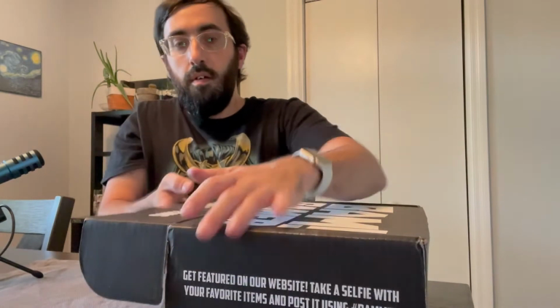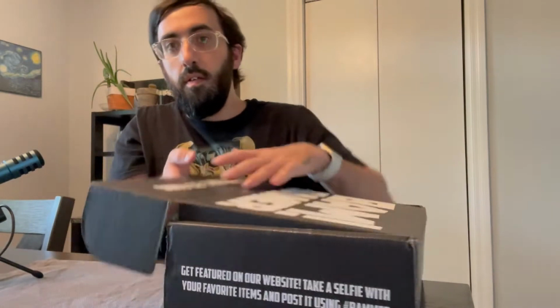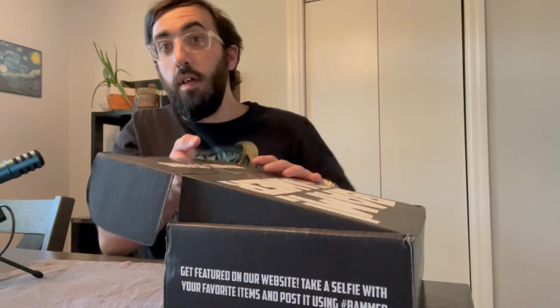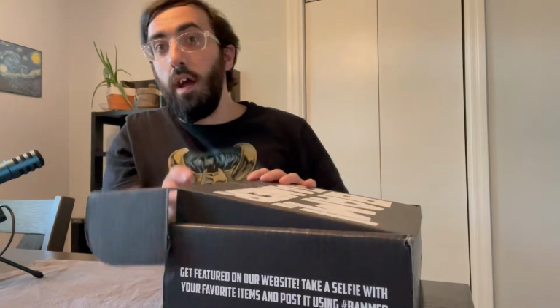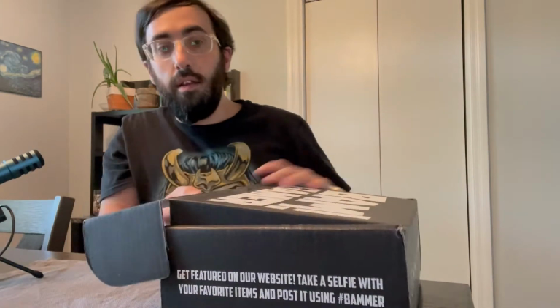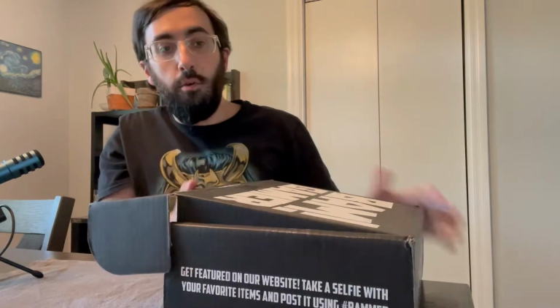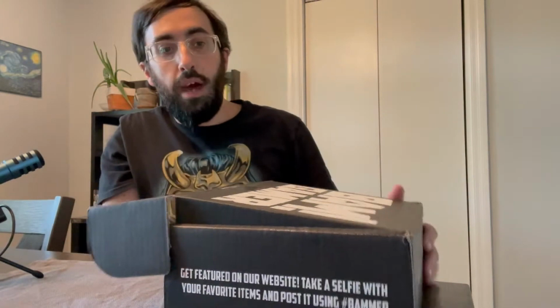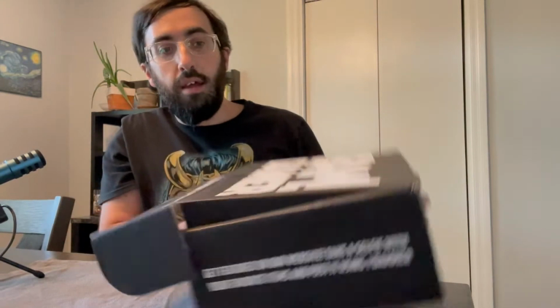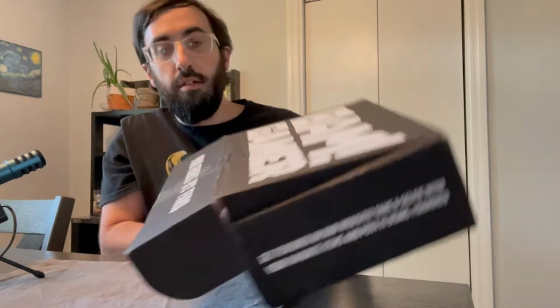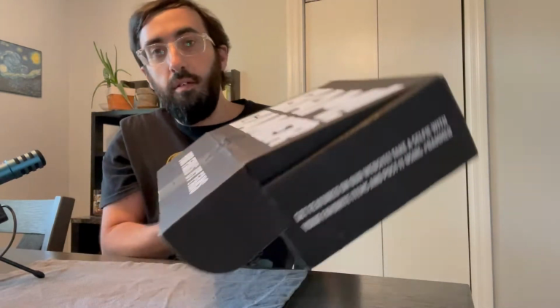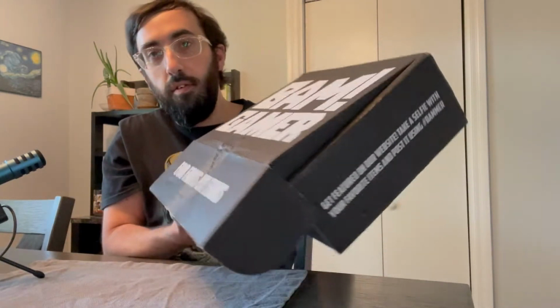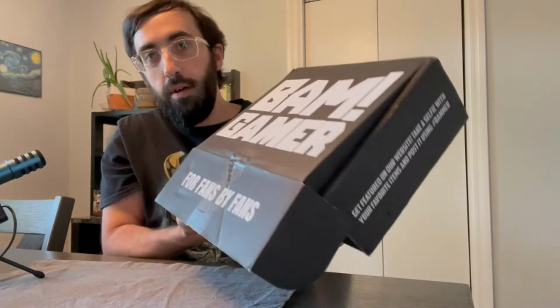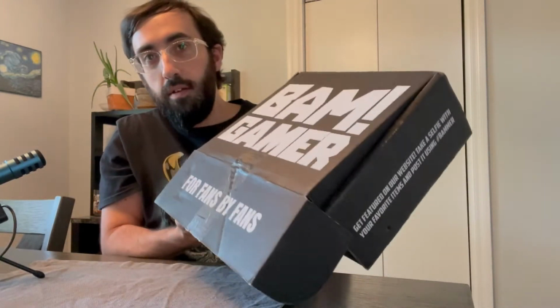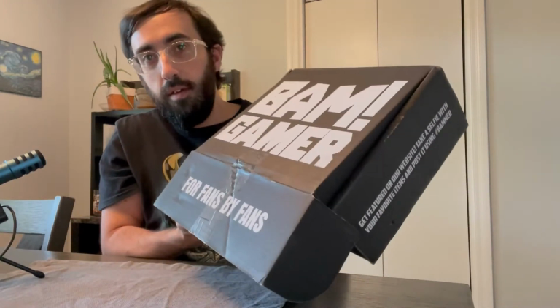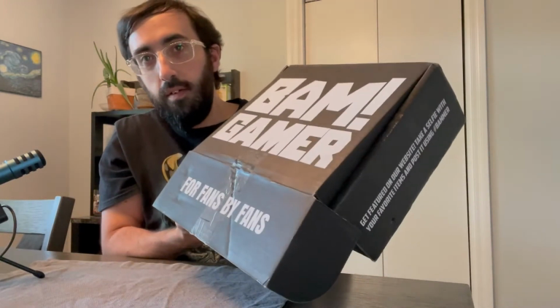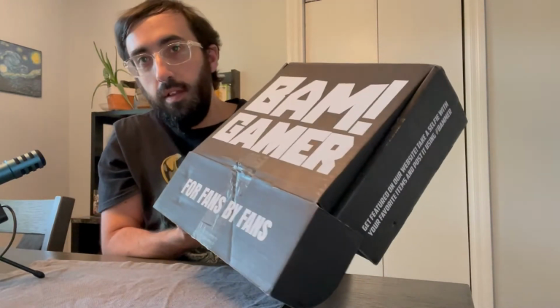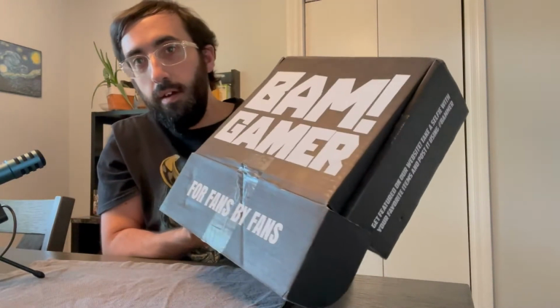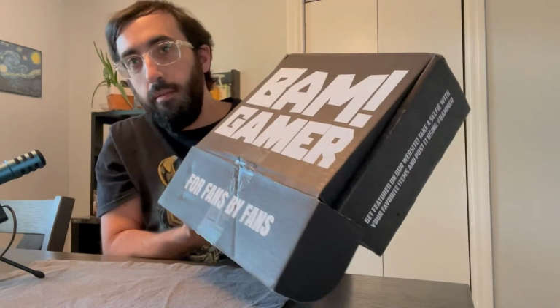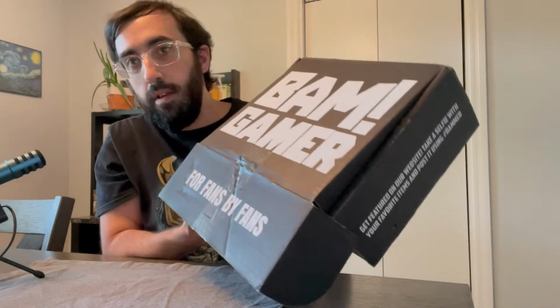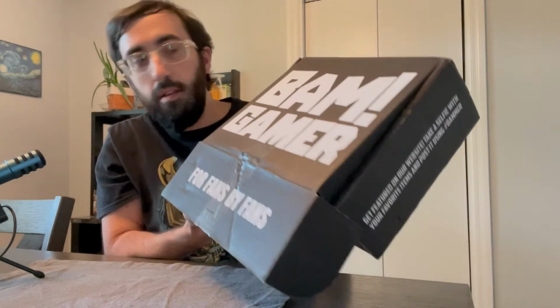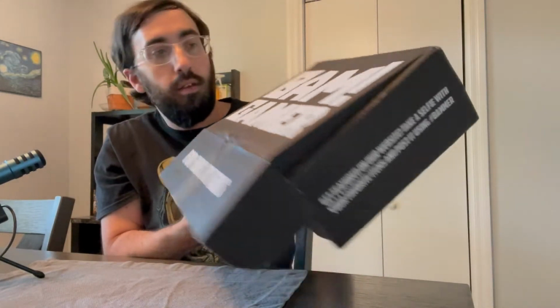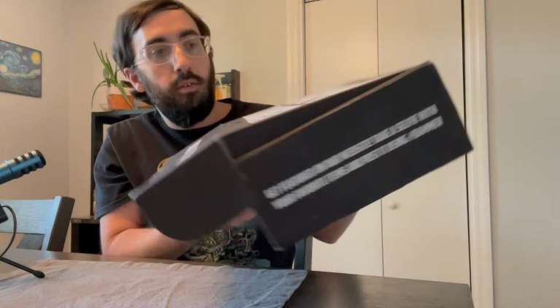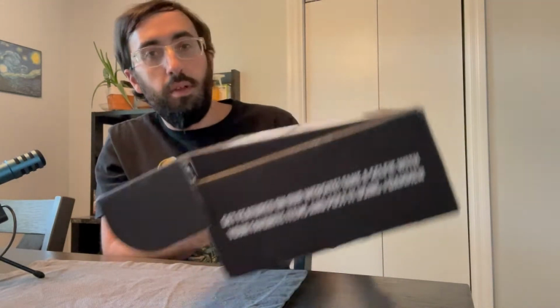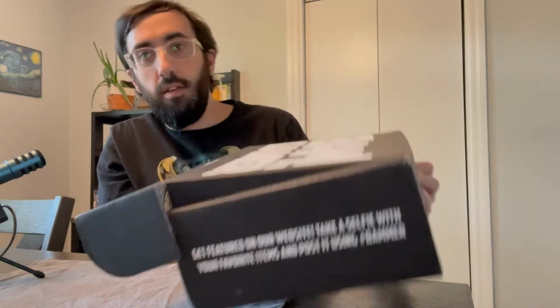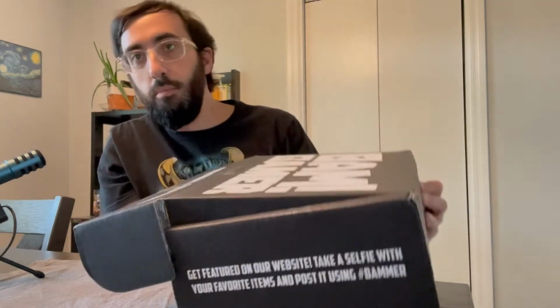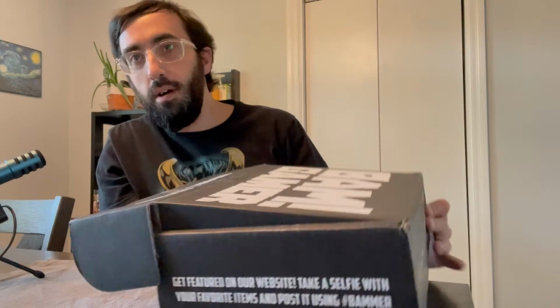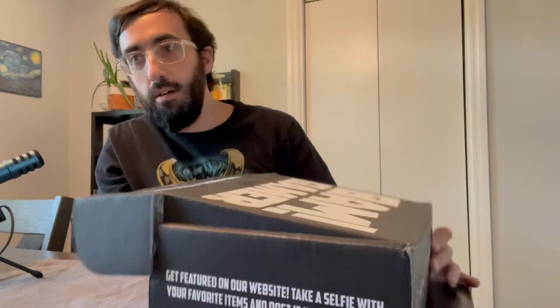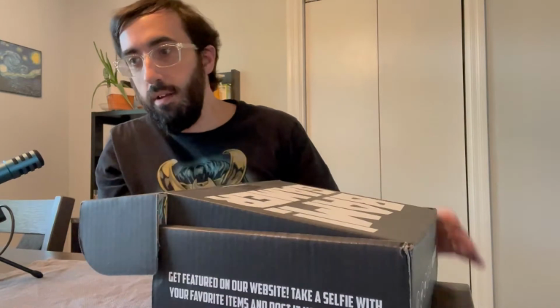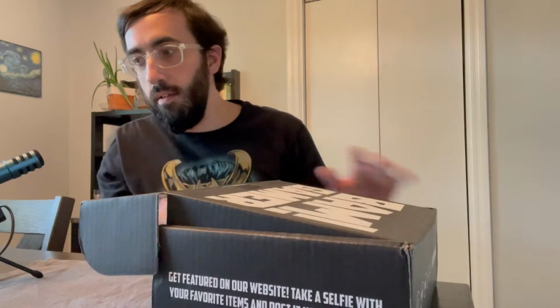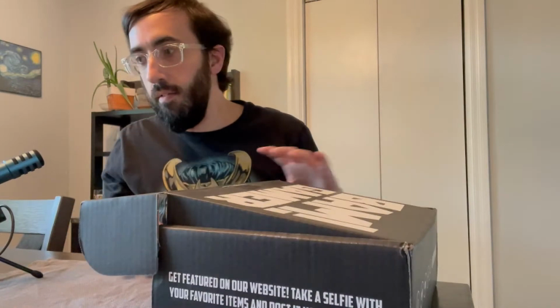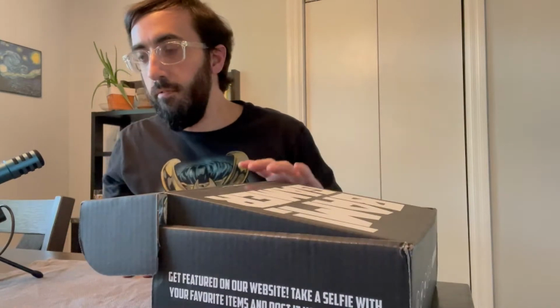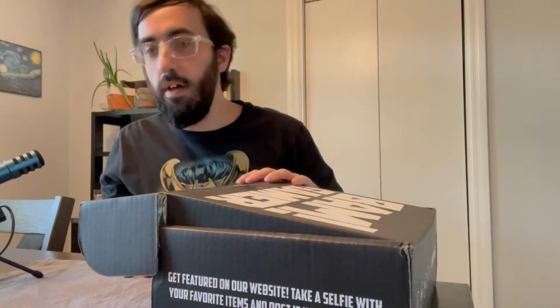So they've got new packaging — this is much nicer than the other one. It used to be a lot smaller and flat.